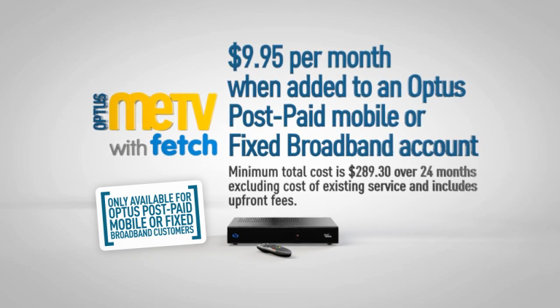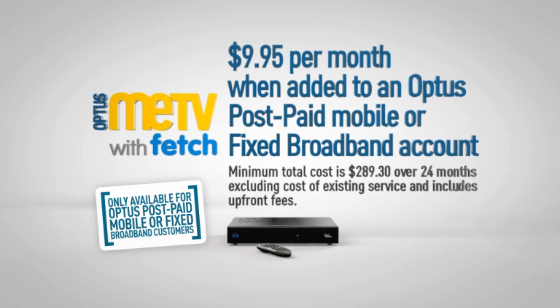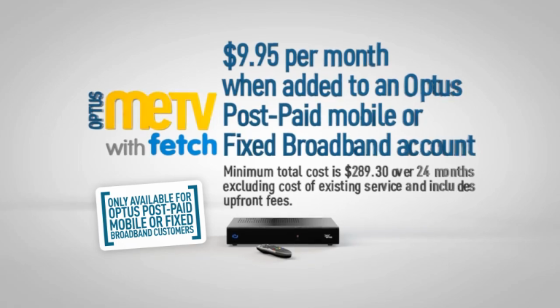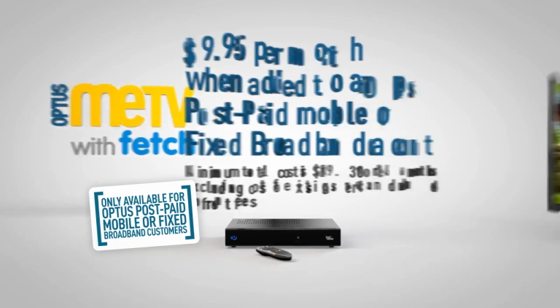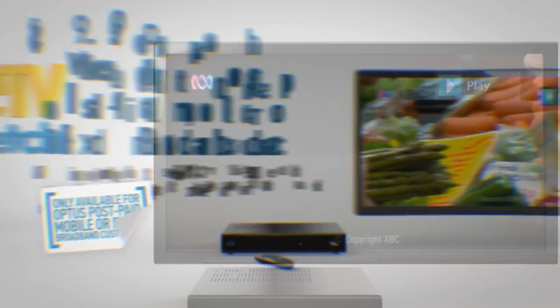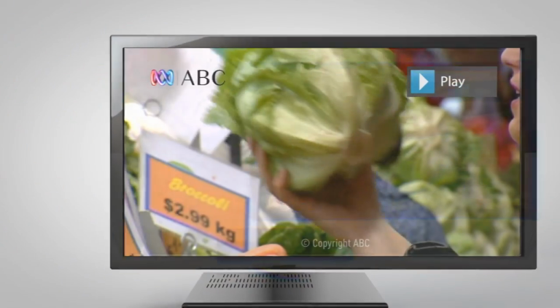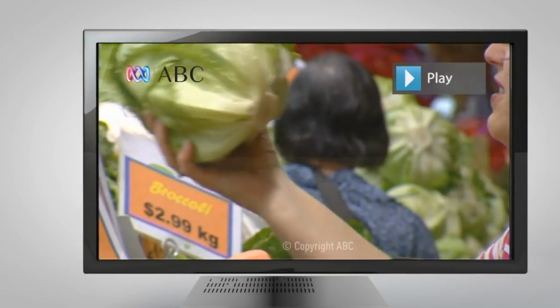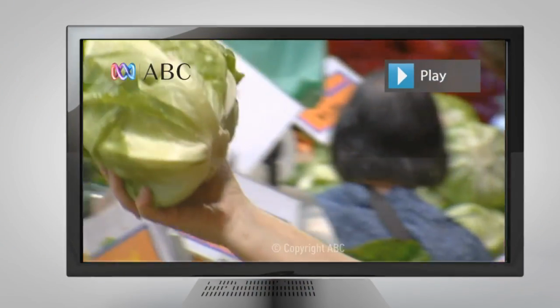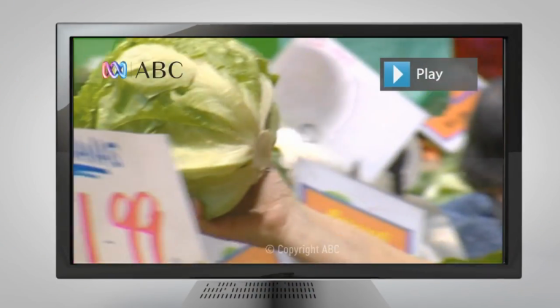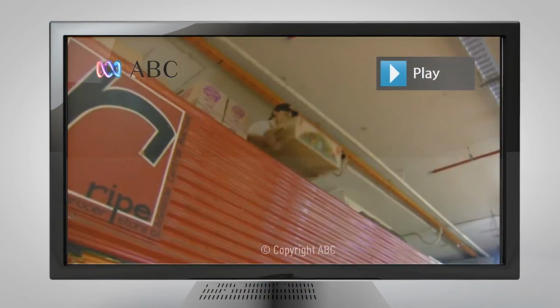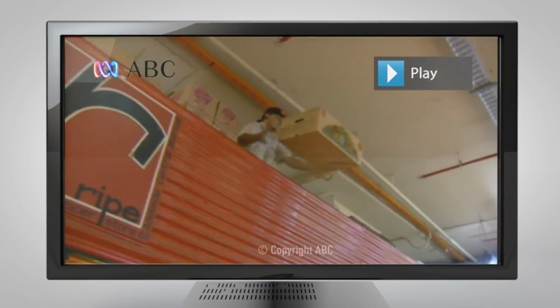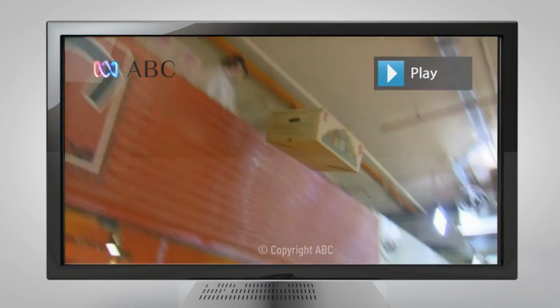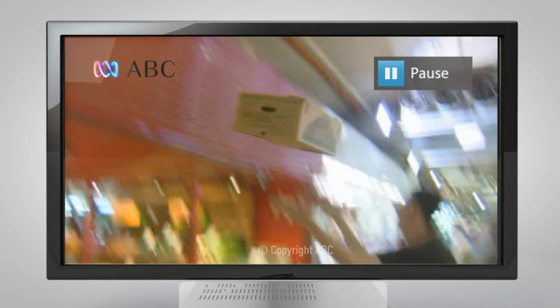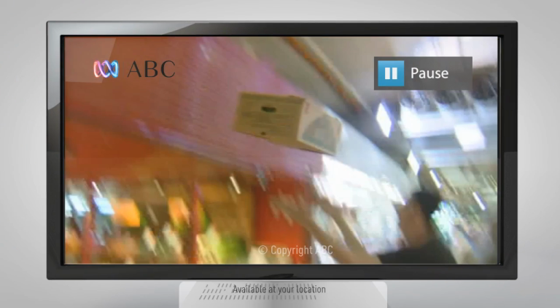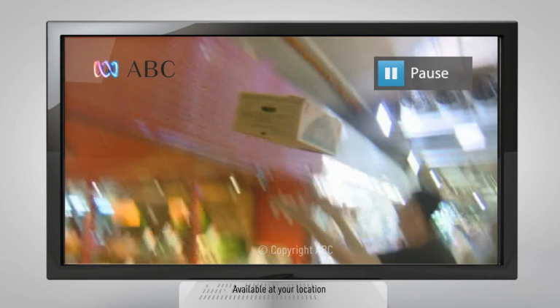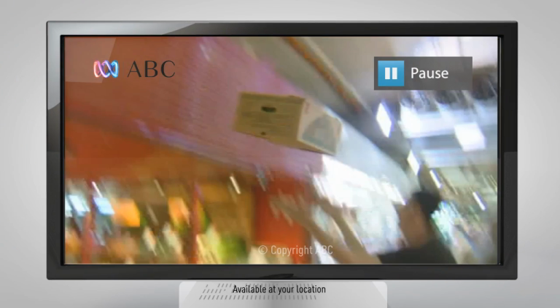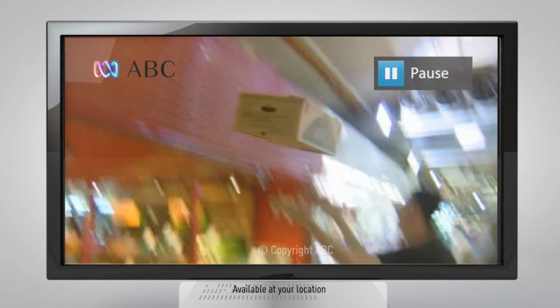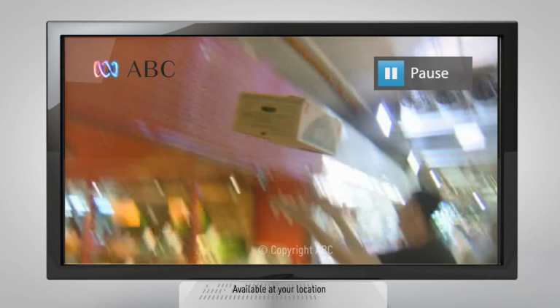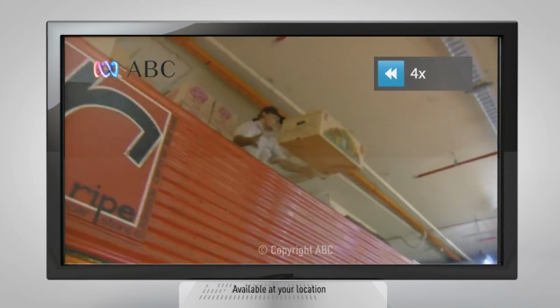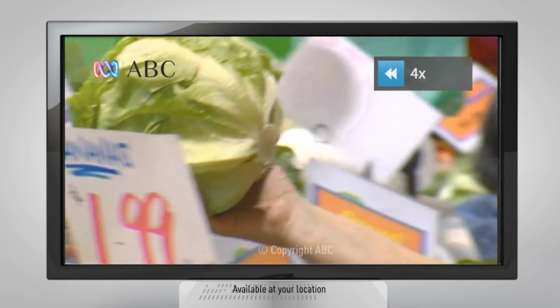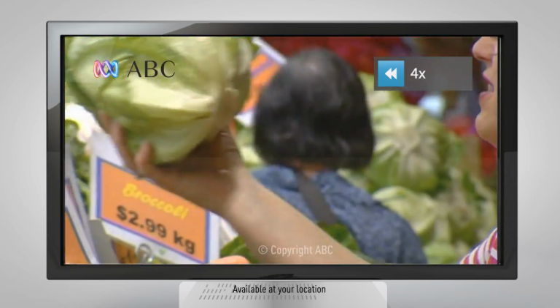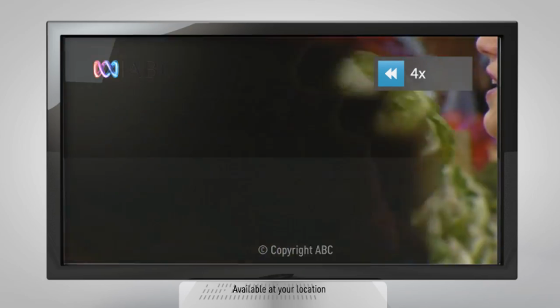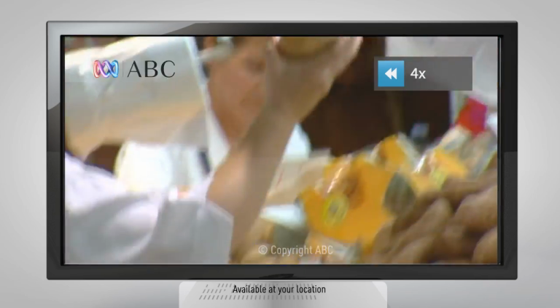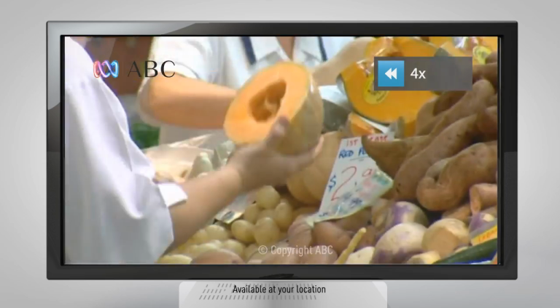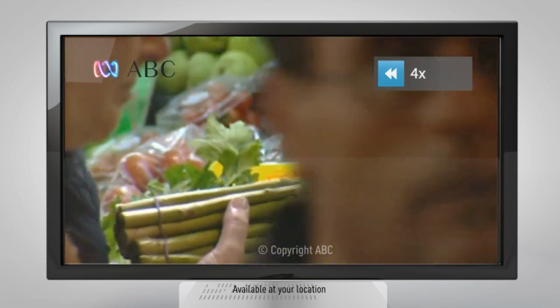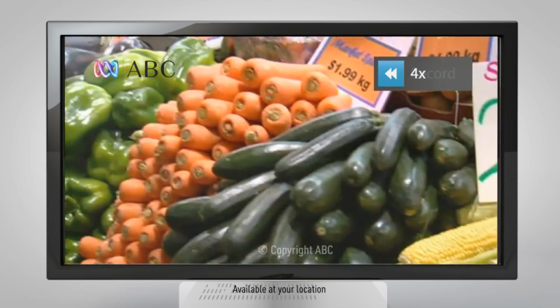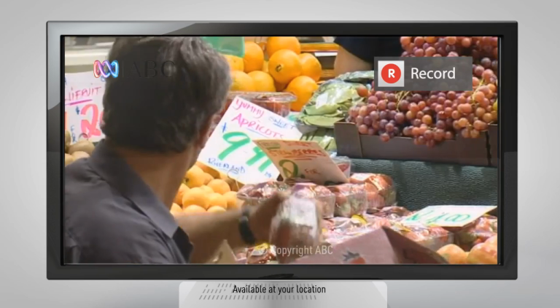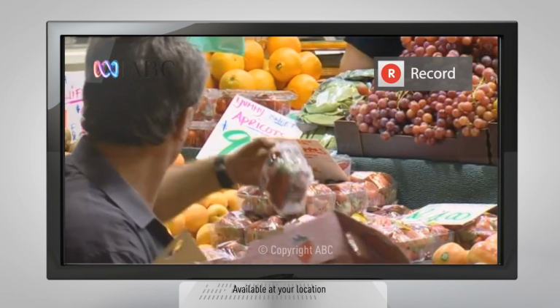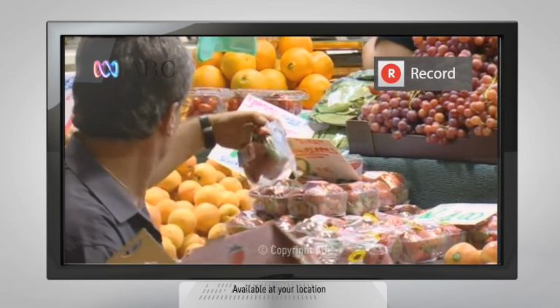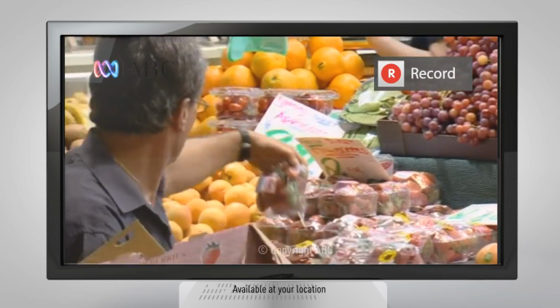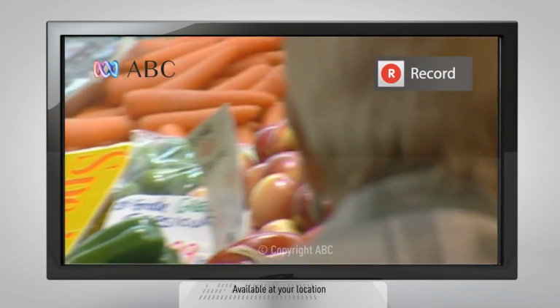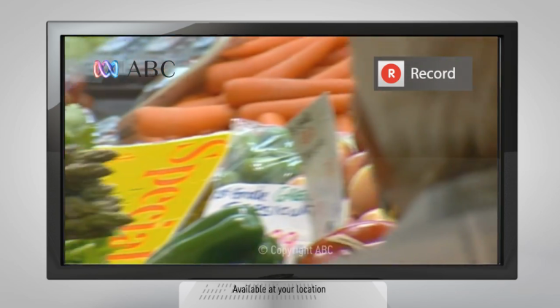You'll get all 16 digital free-to-air channels with the power to pause and rewind live TV and record whatever you like.